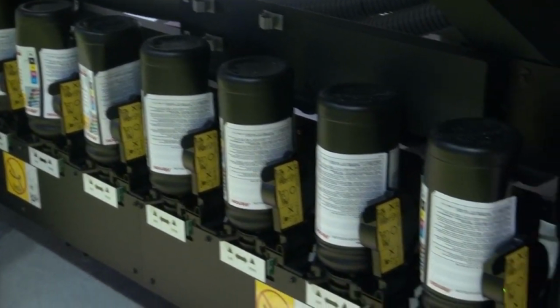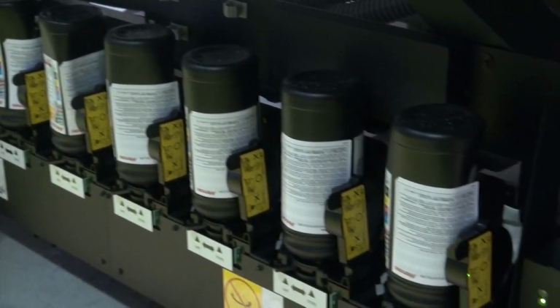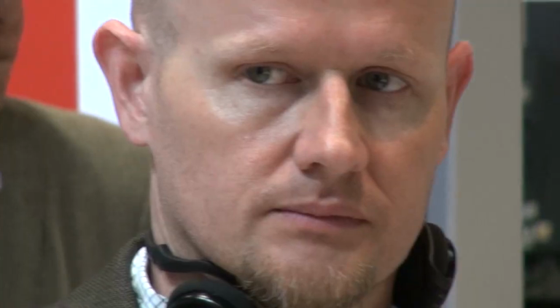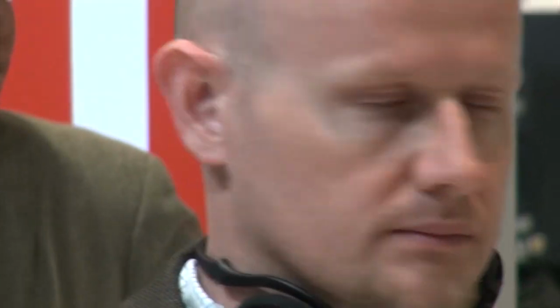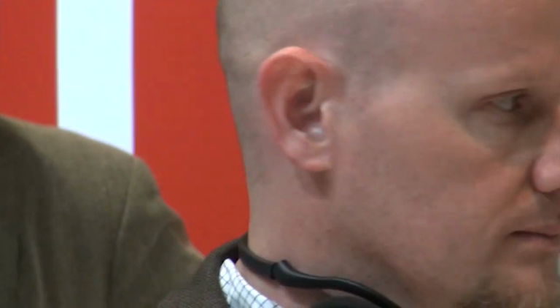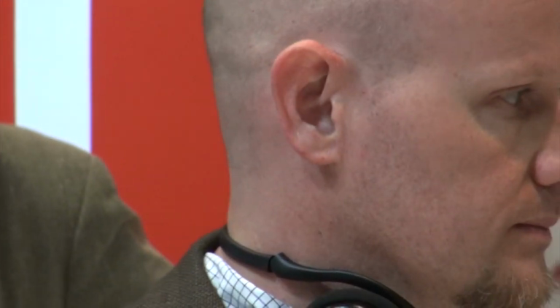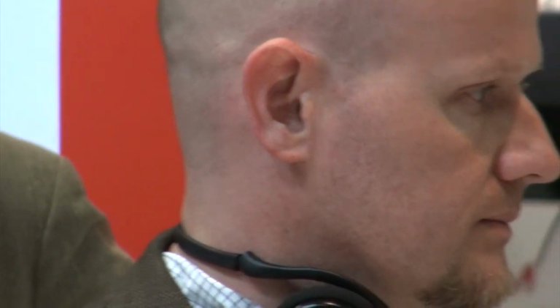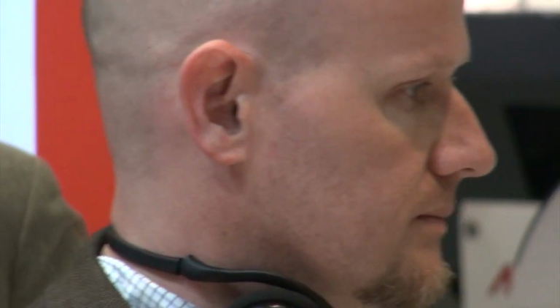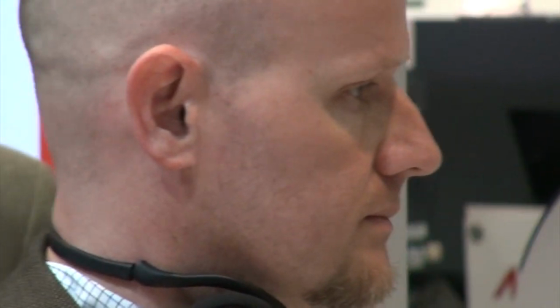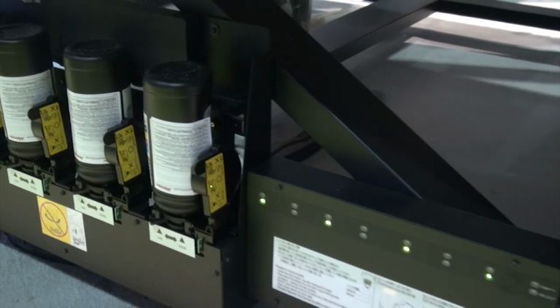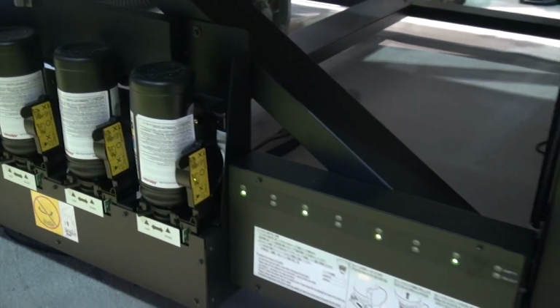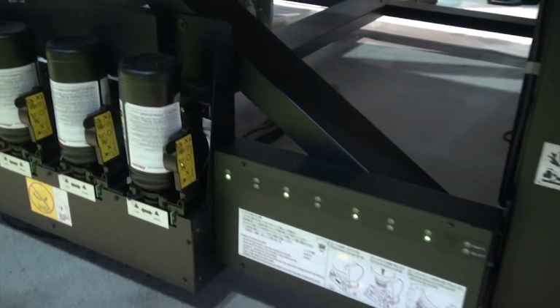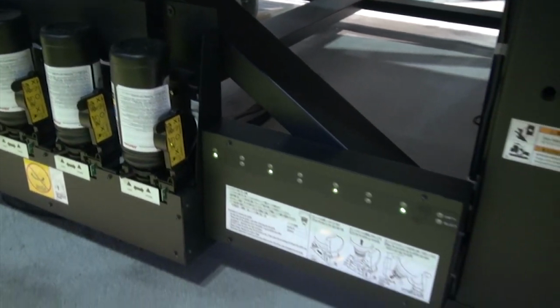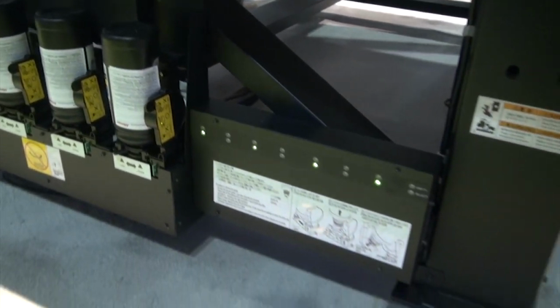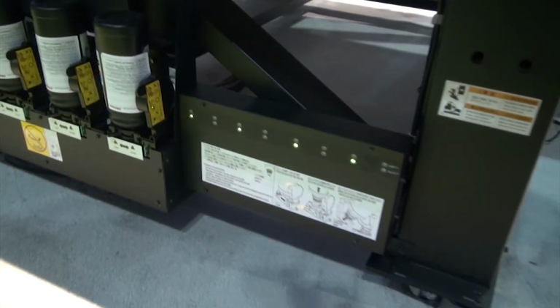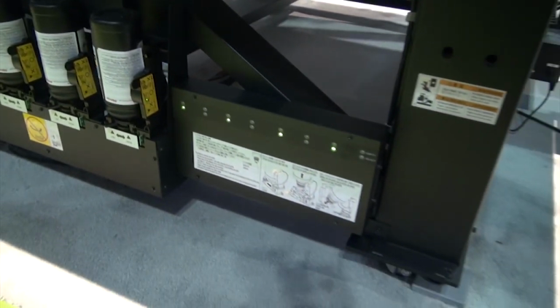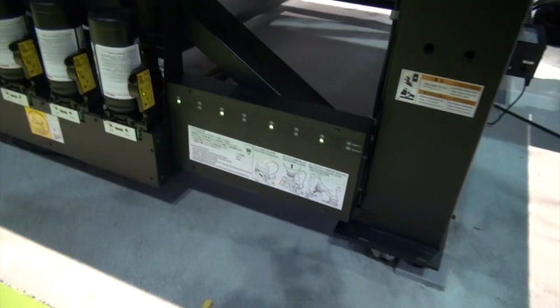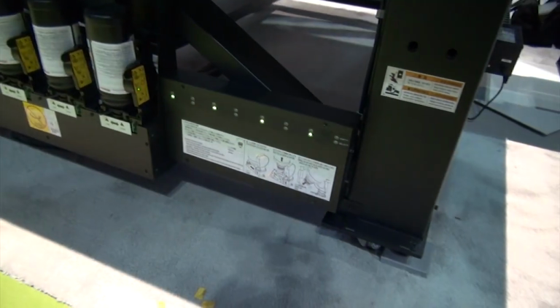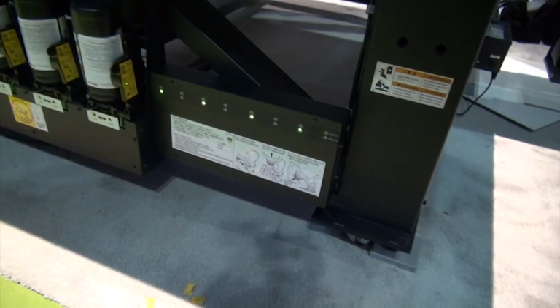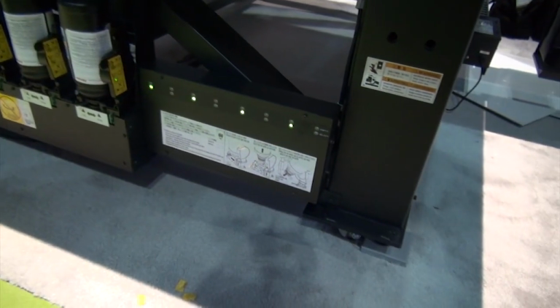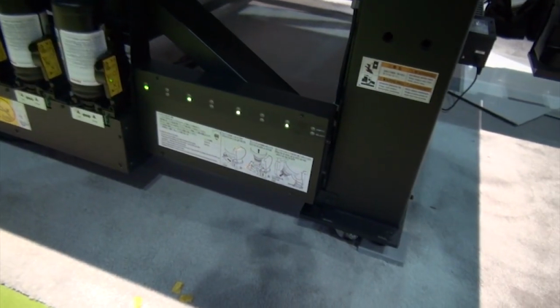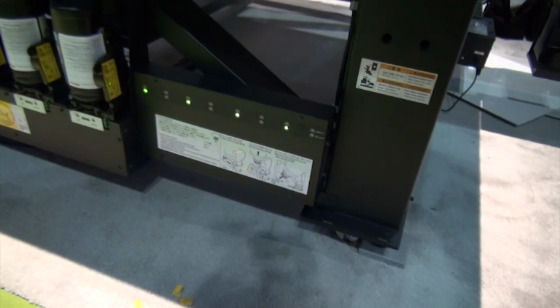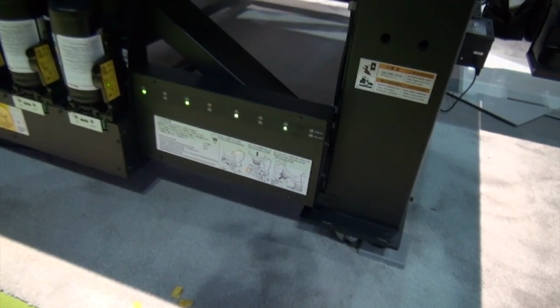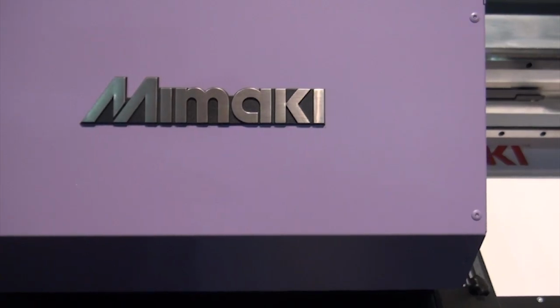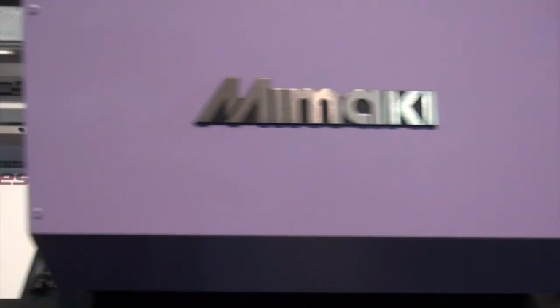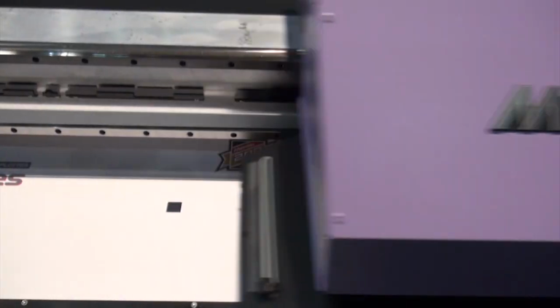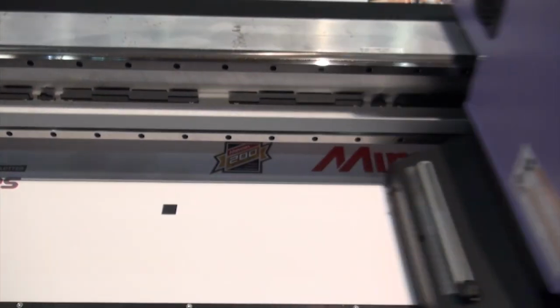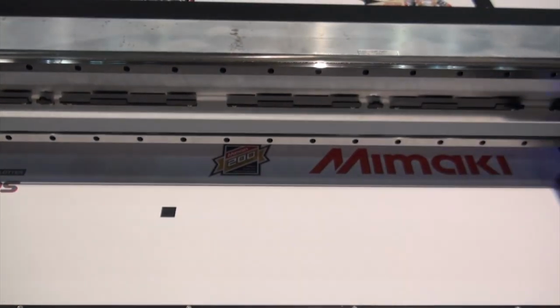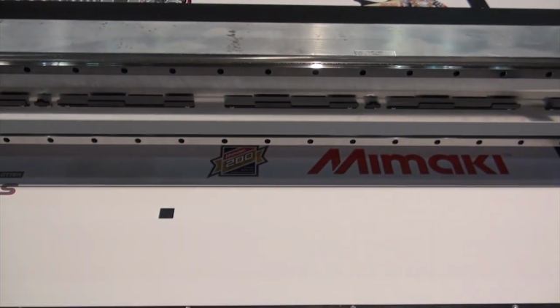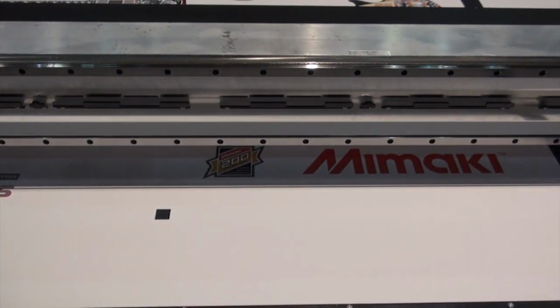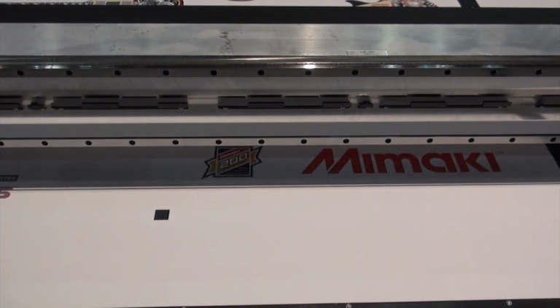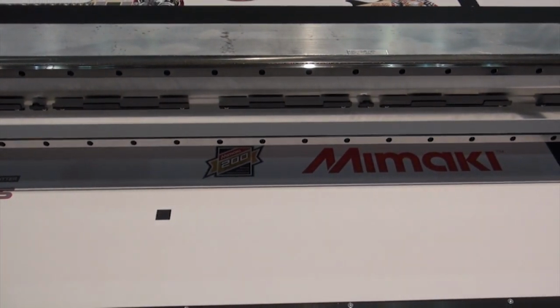You also have individual one-liter bottles of ink that are all dark to keep light from entering, since this is made for UV curing.